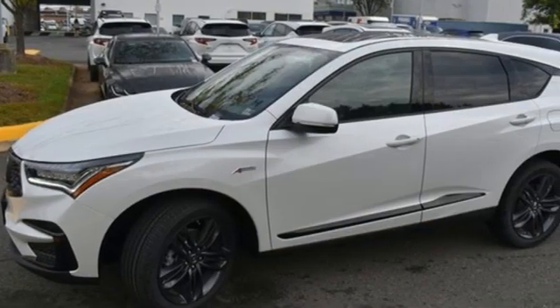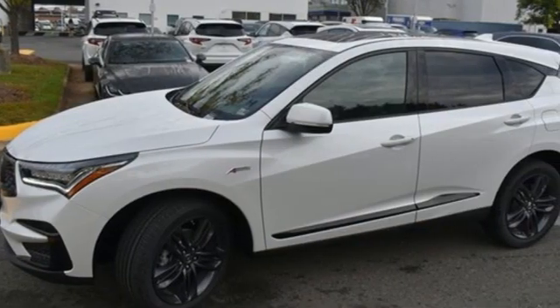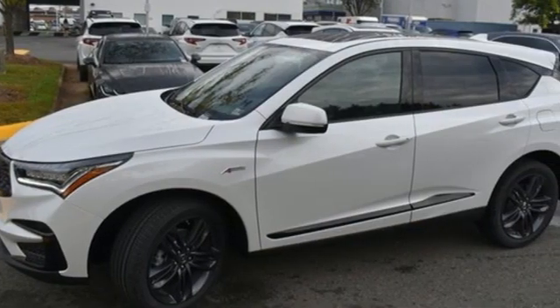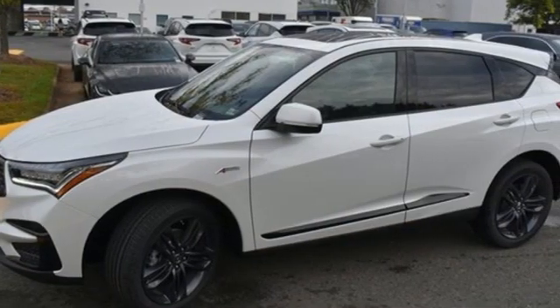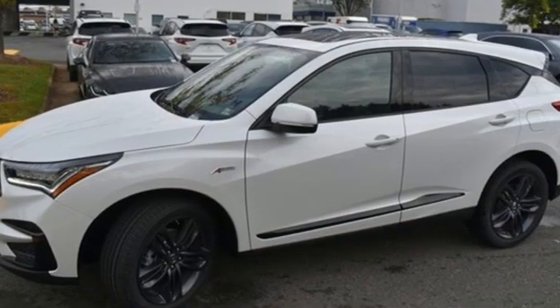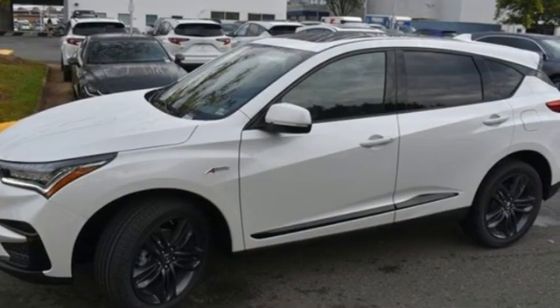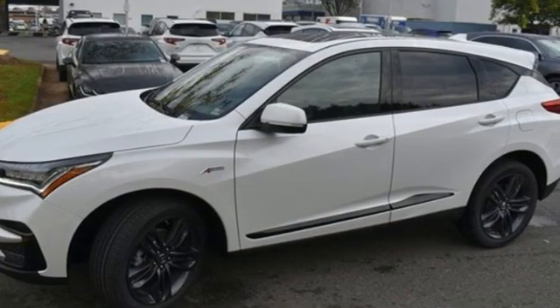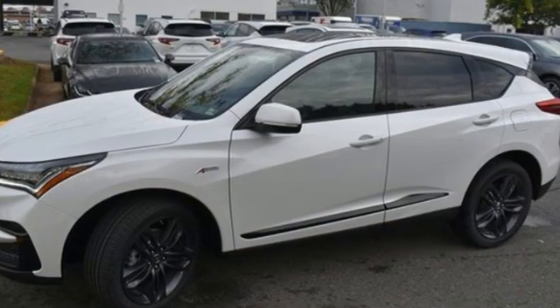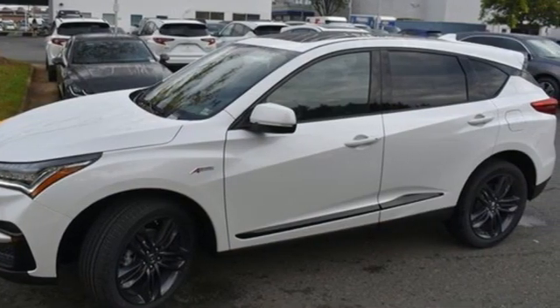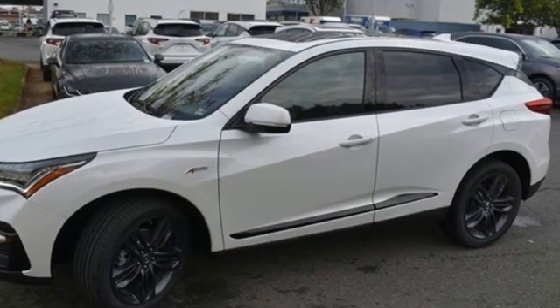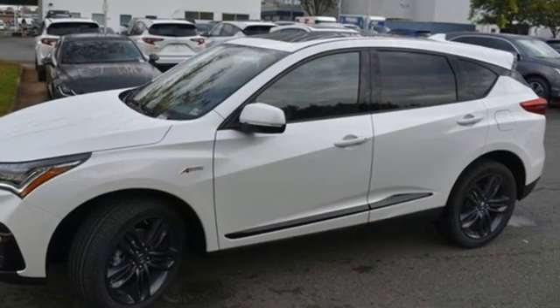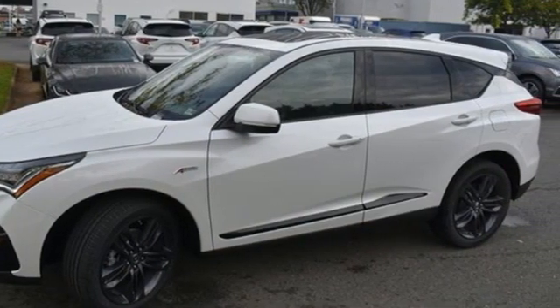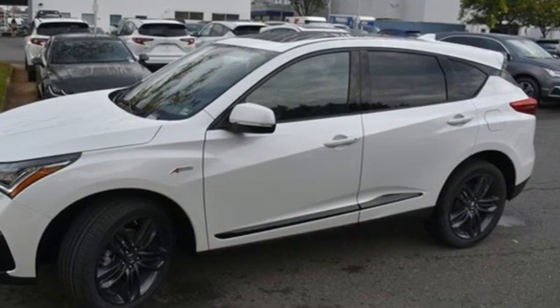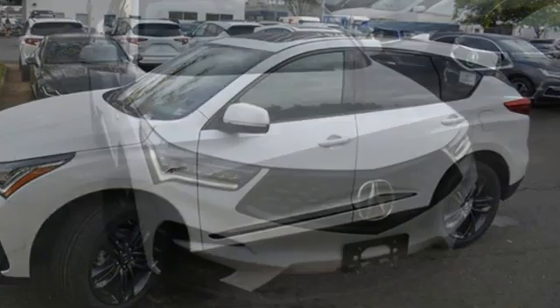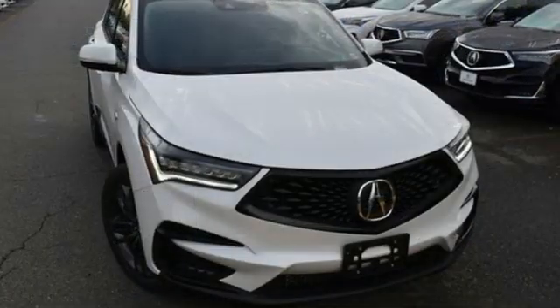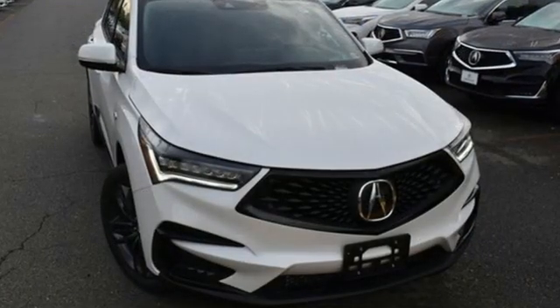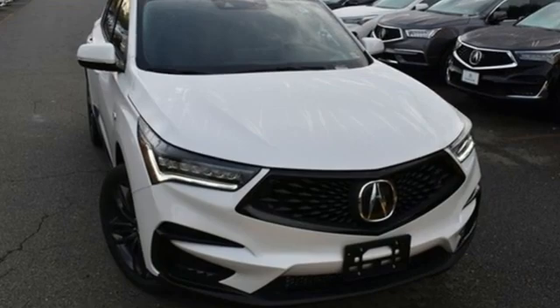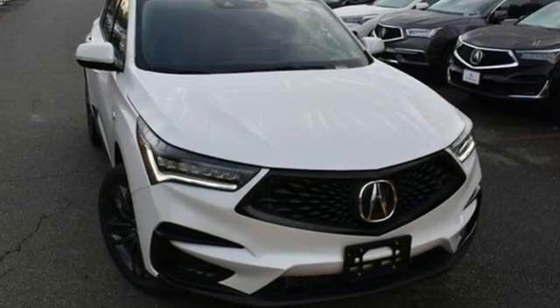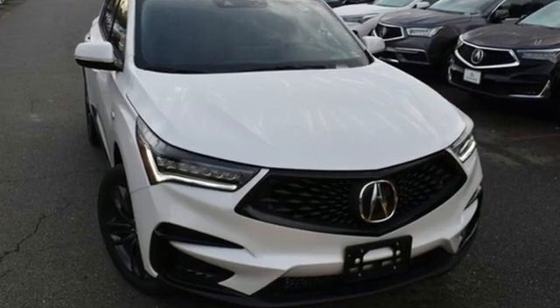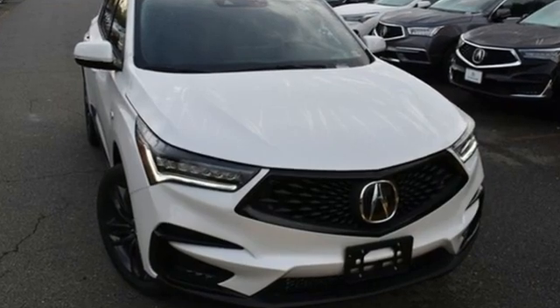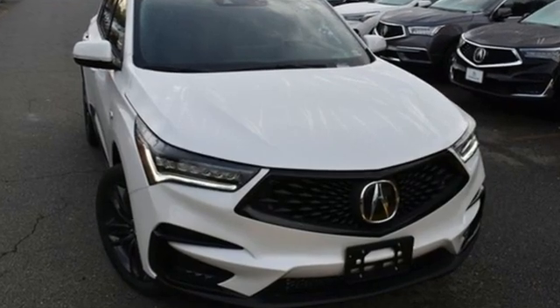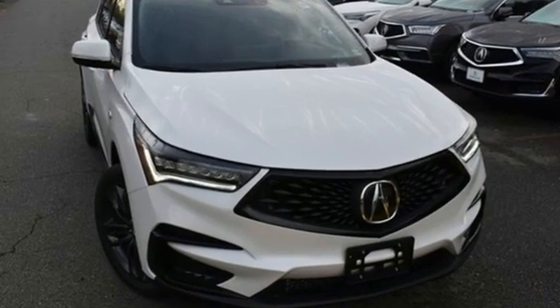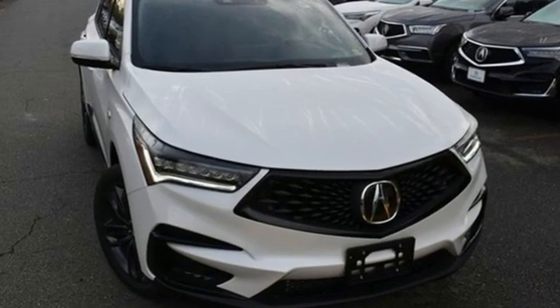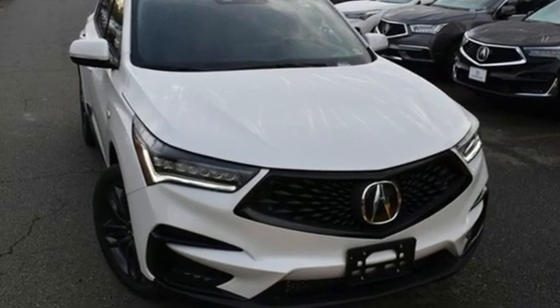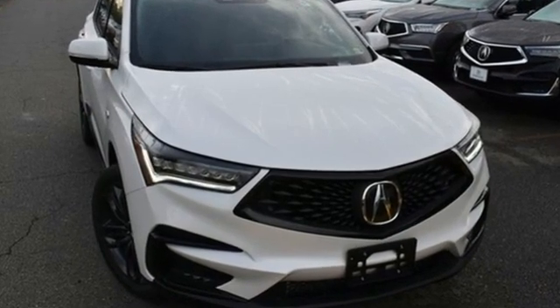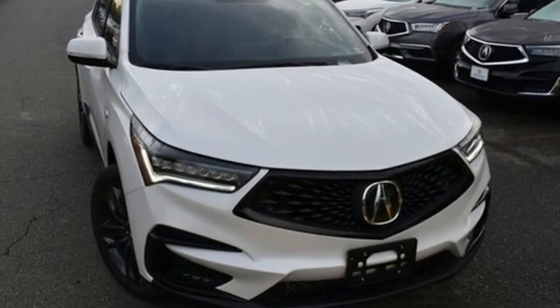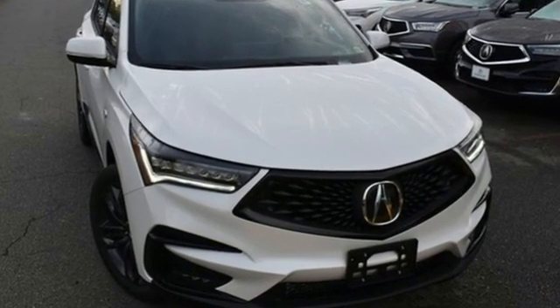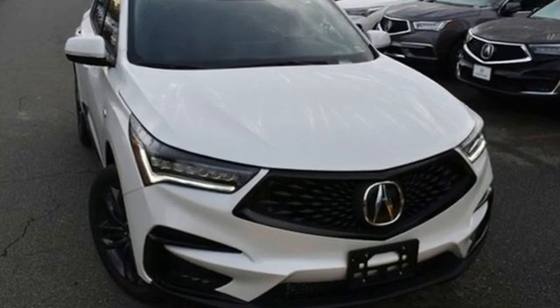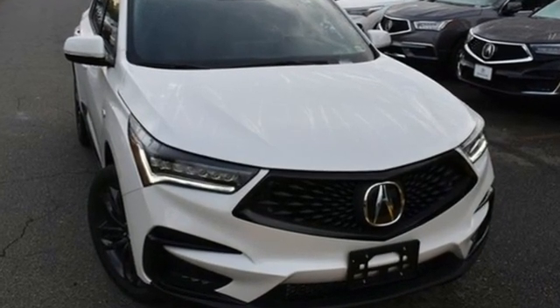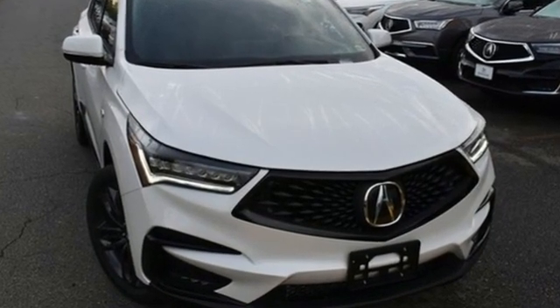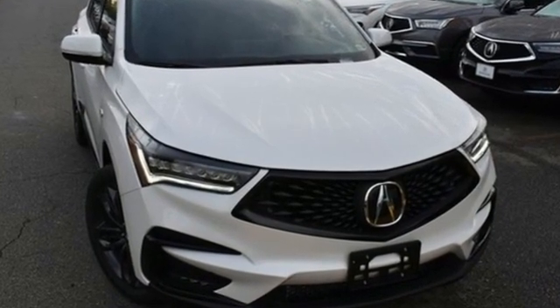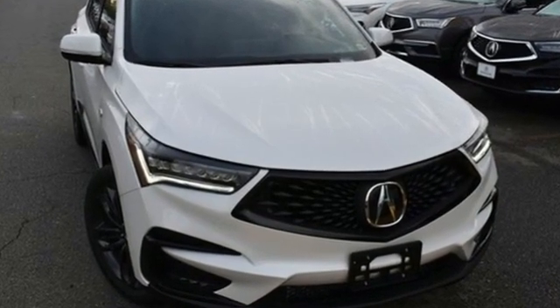At Acura, we manufacture exhilaration so you don't have to. There's even more to see in person. Take it for a test drive today.